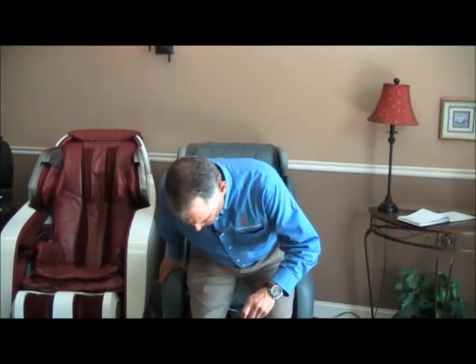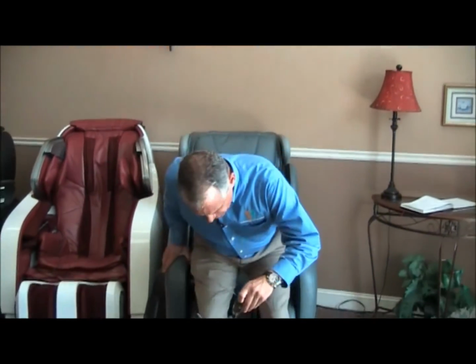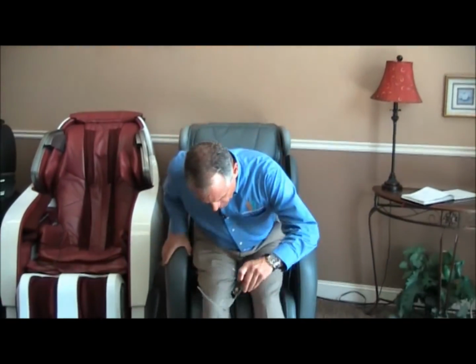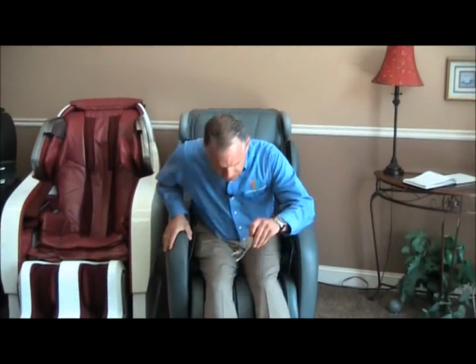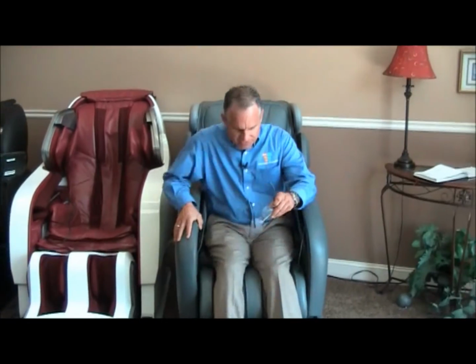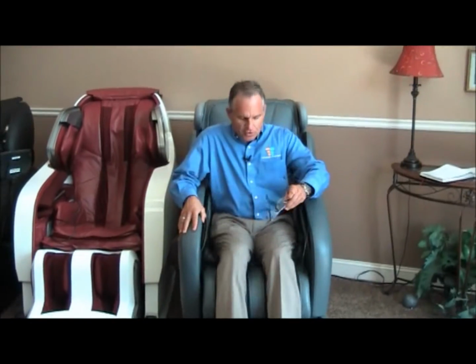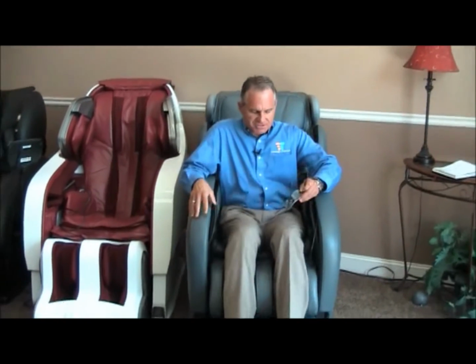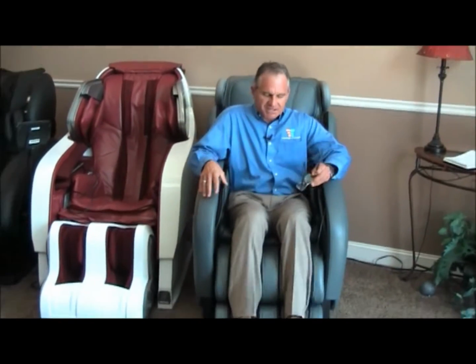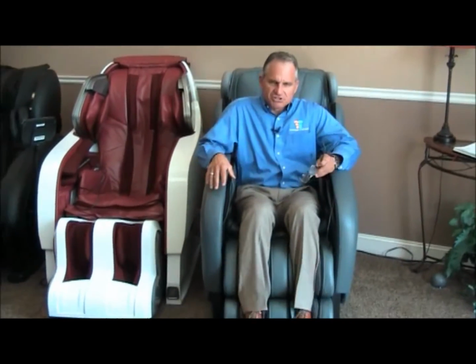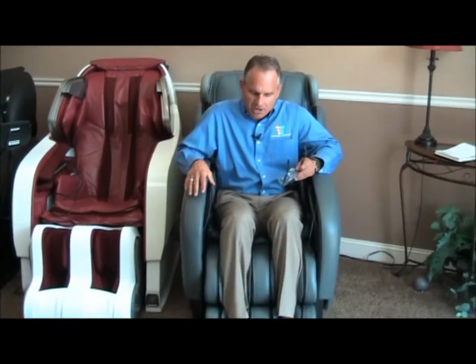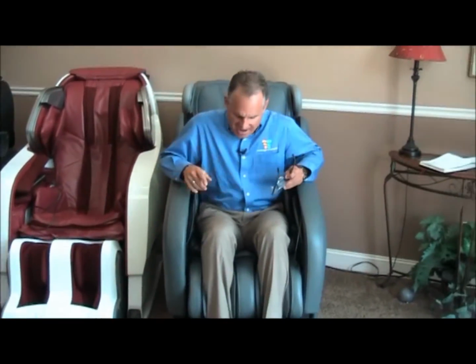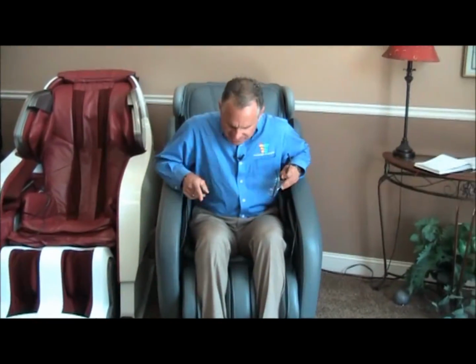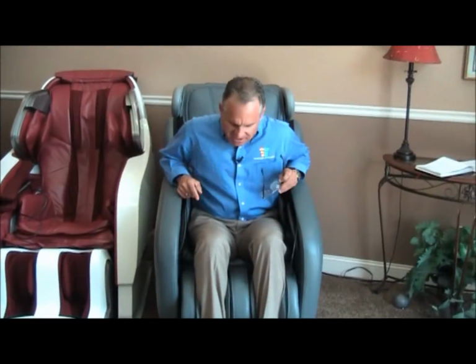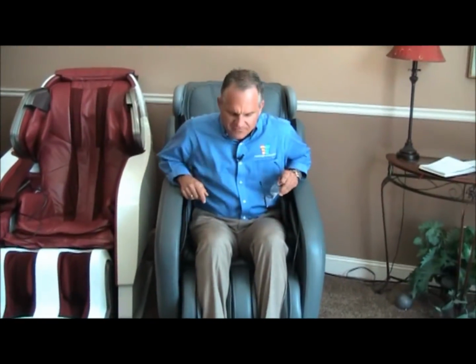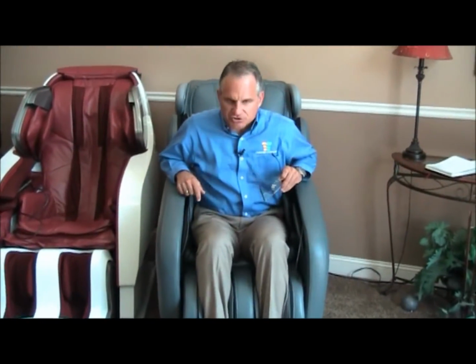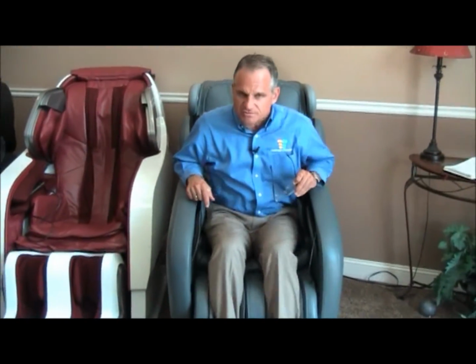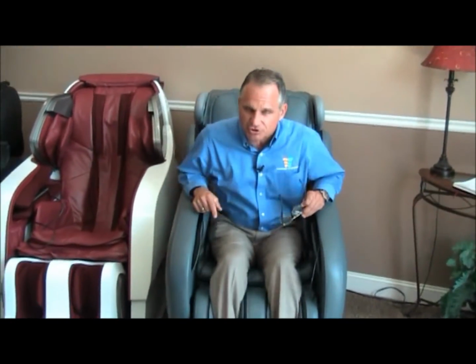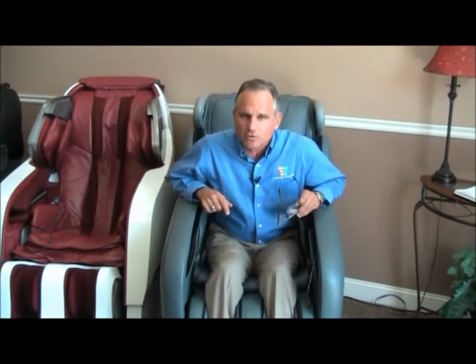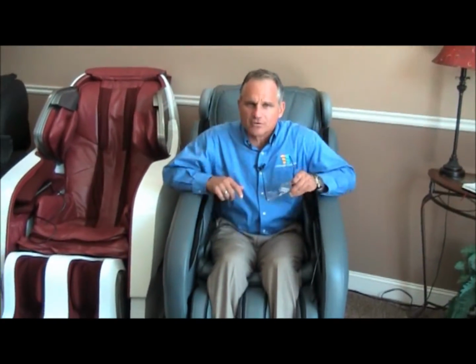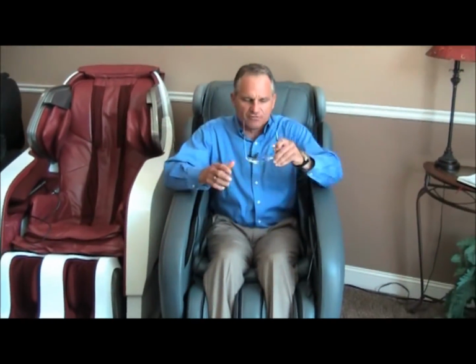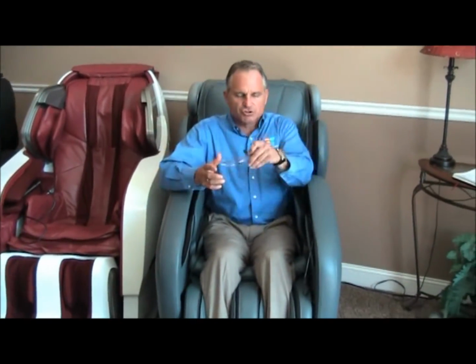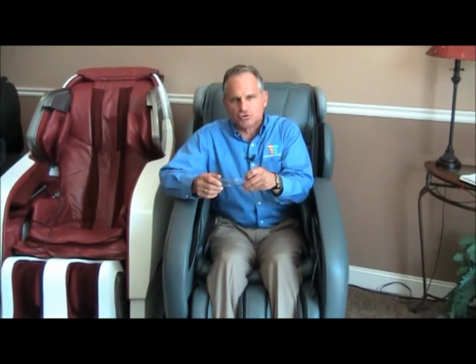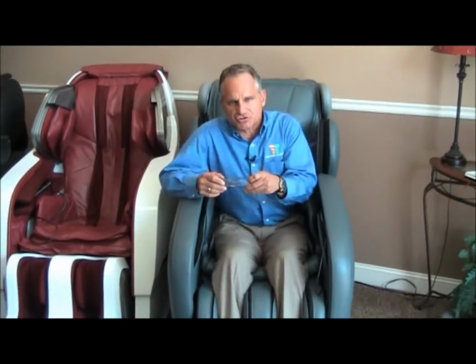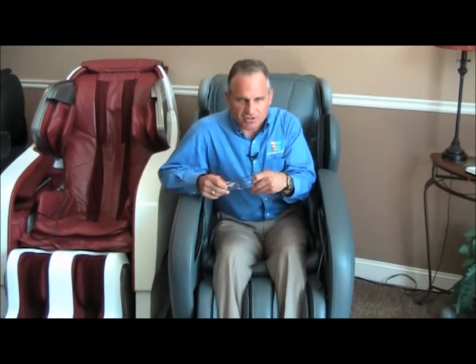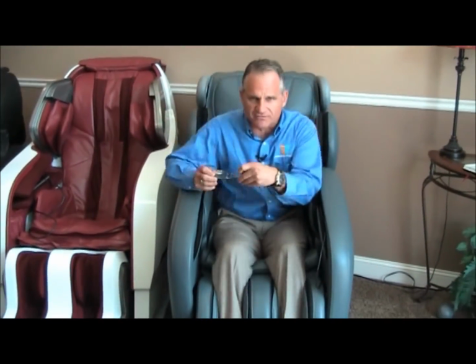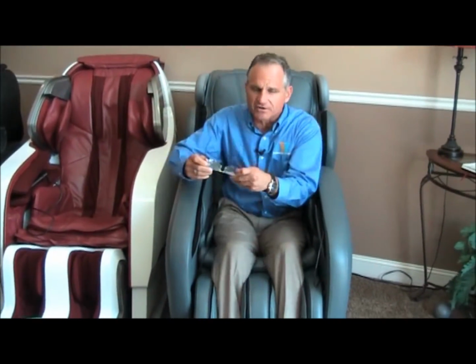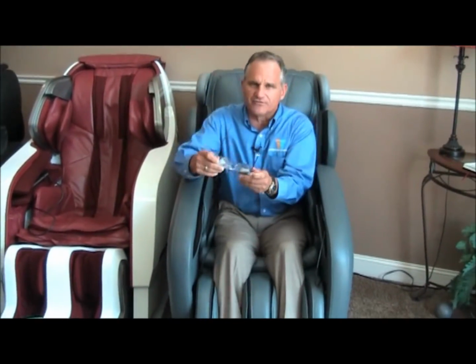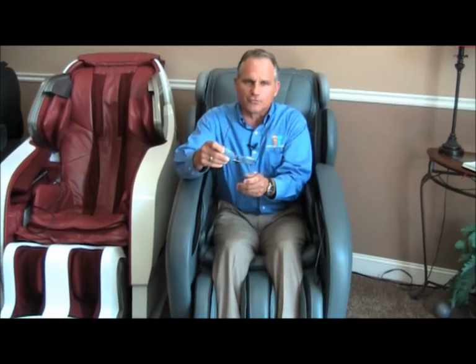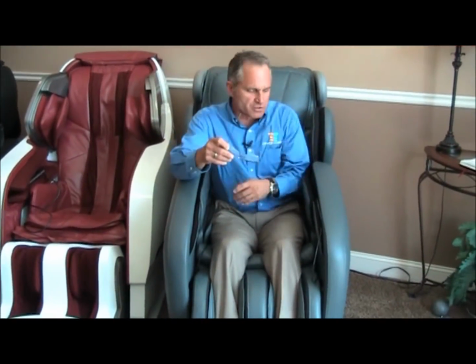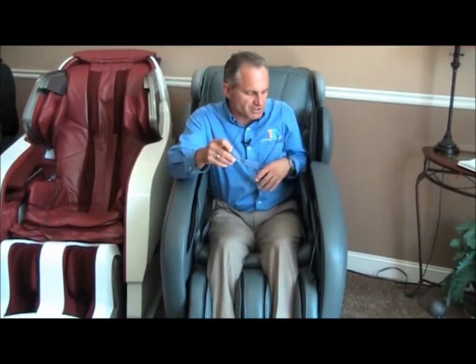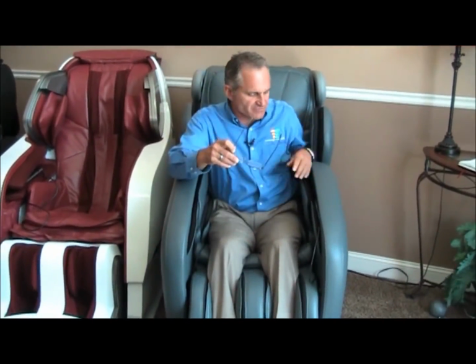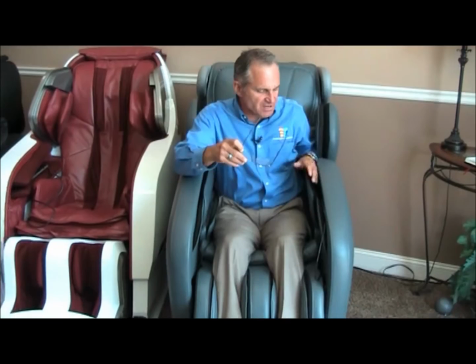First thing you want to do is sit in the chair. I haven't taken off my shoes, but you do want to remove your shoes so that you can feel the foot rollers underneath the feet.